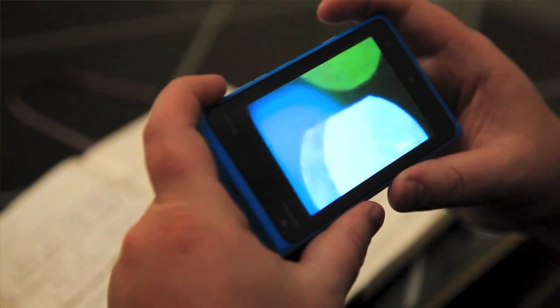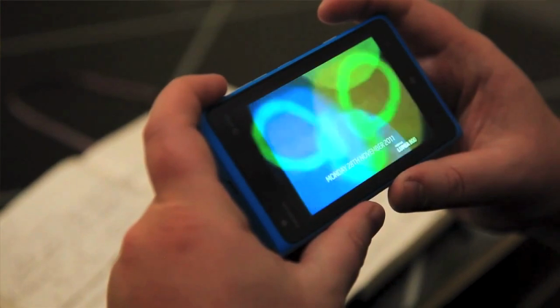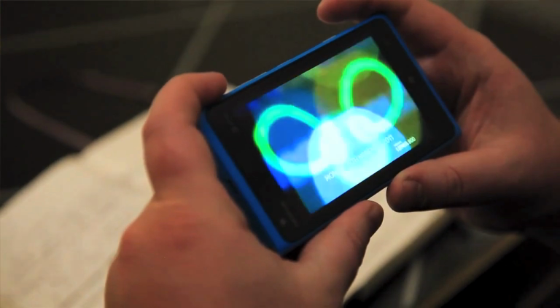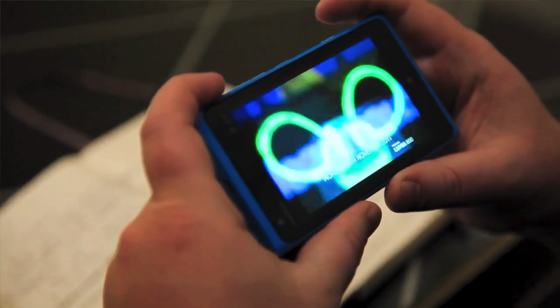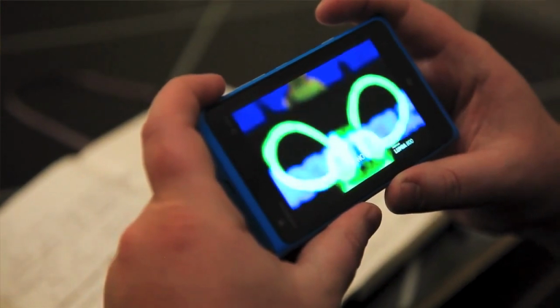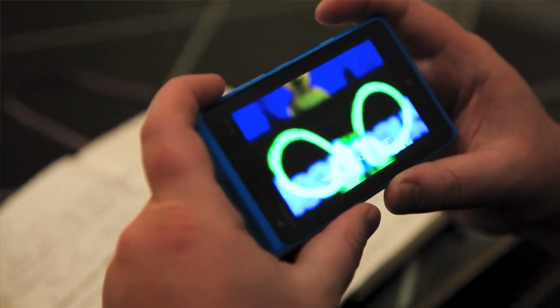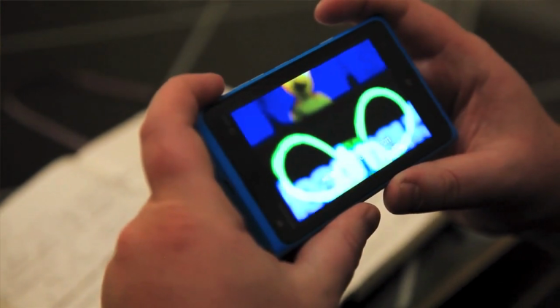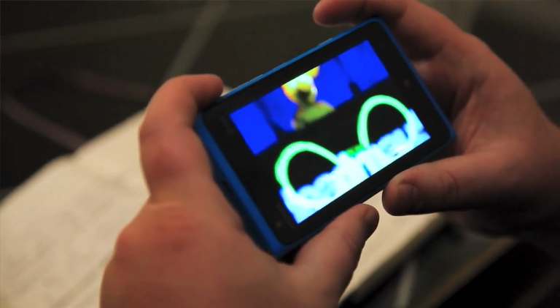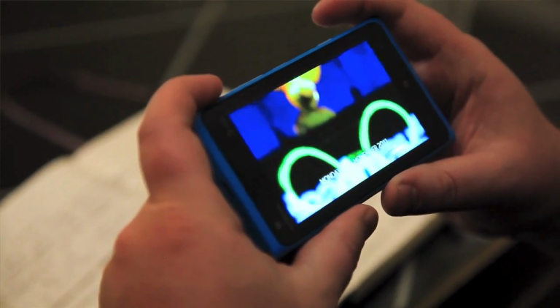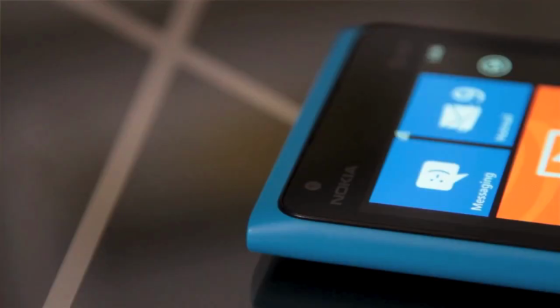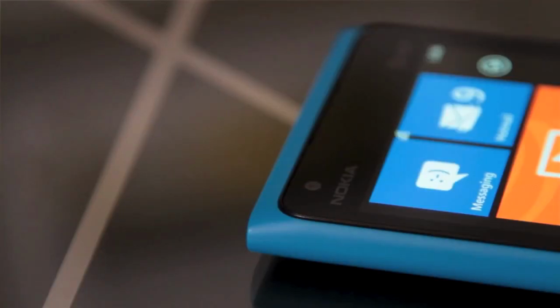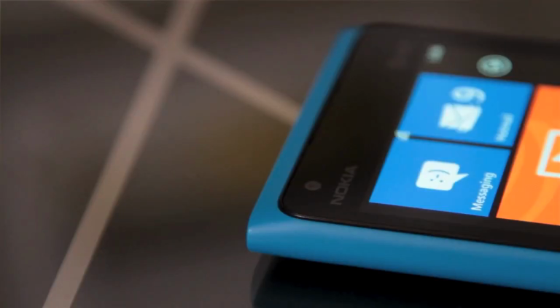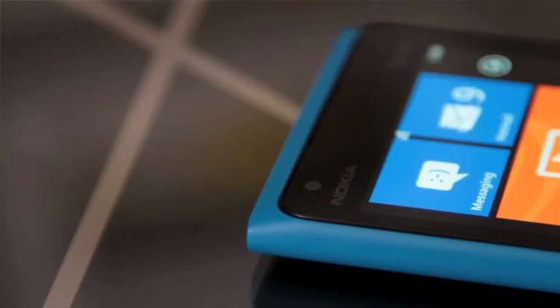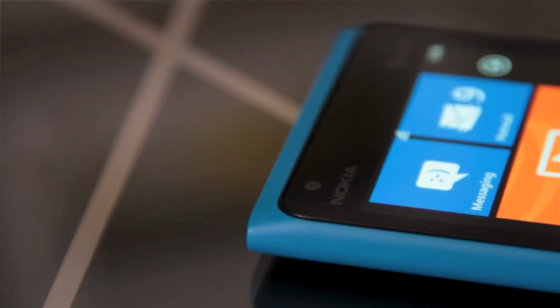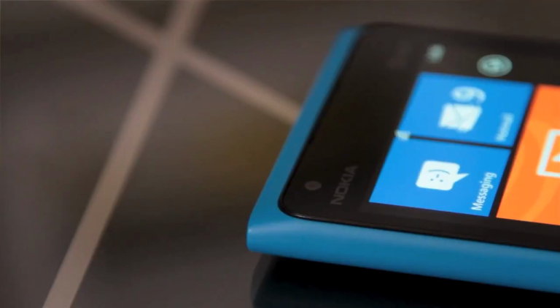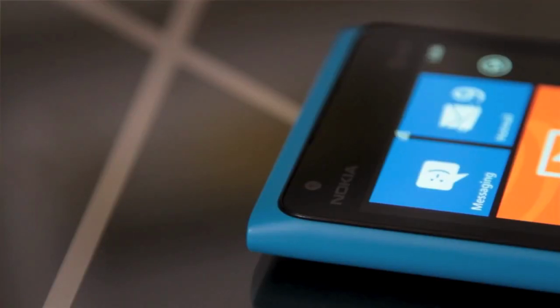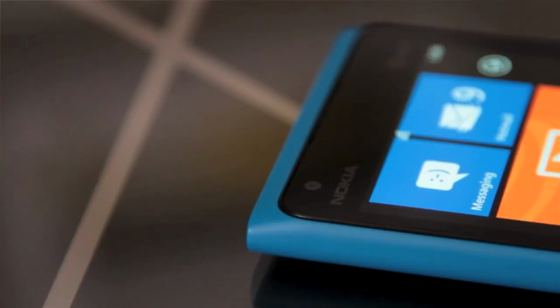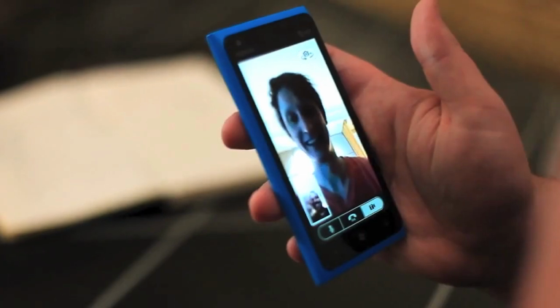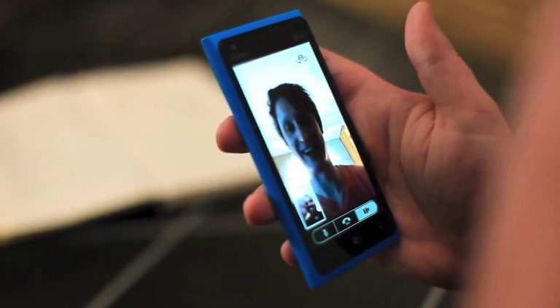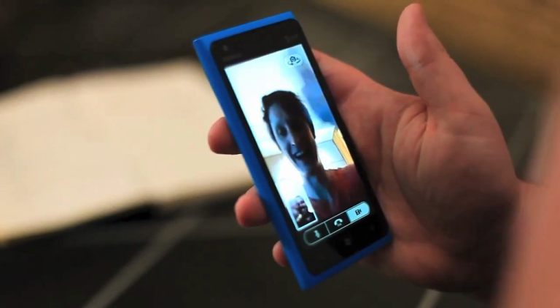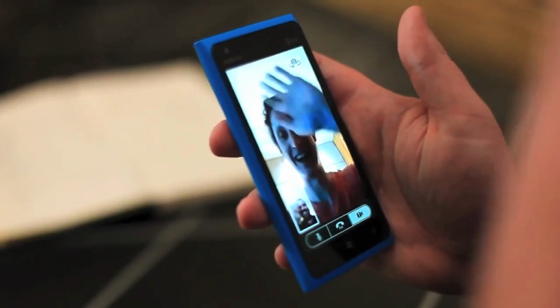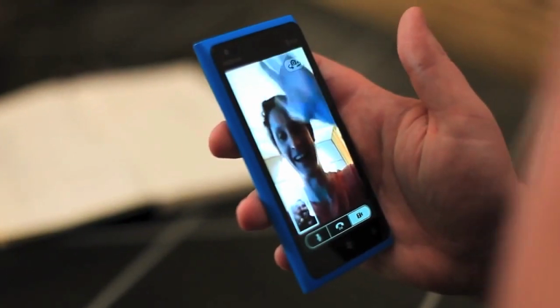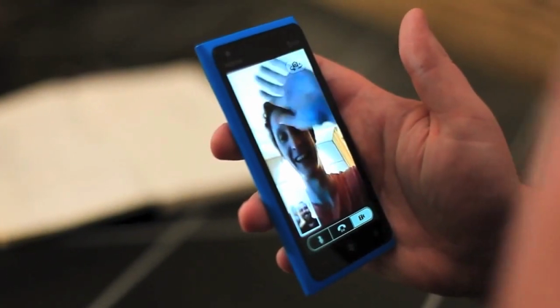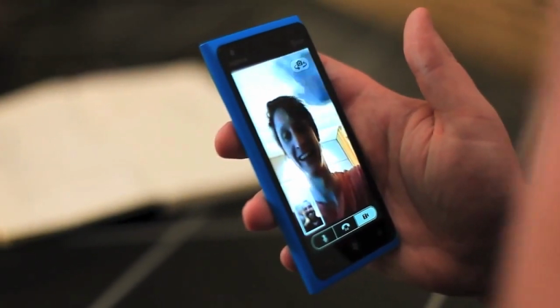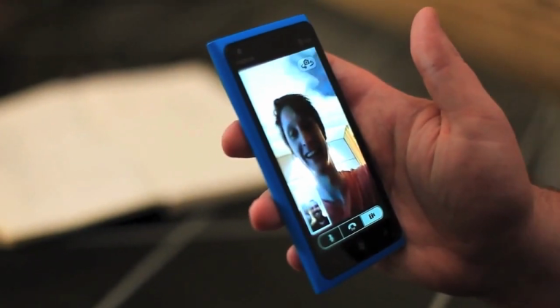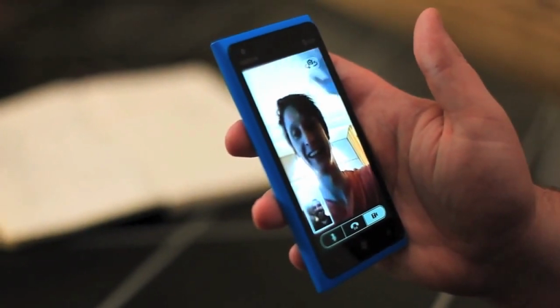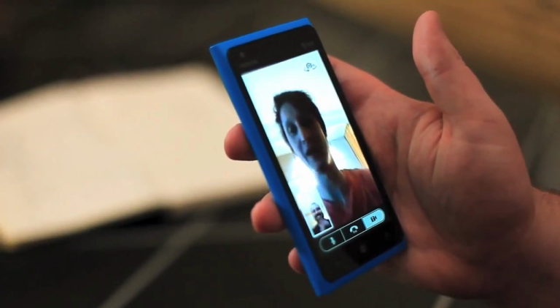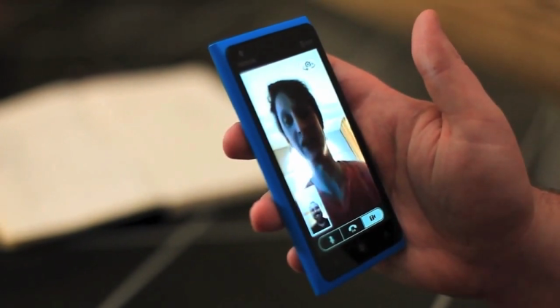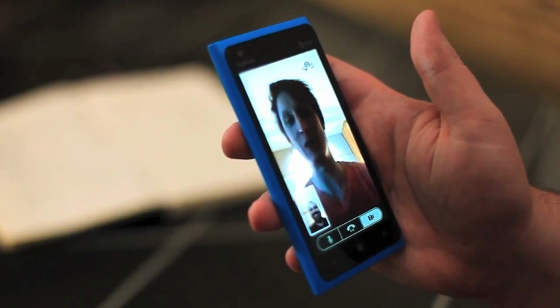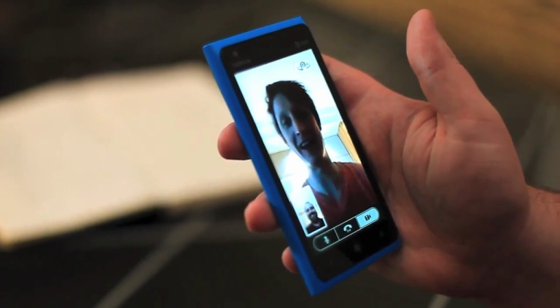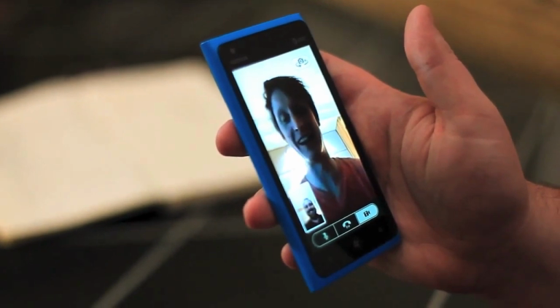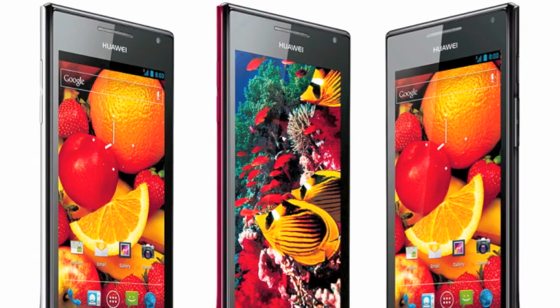The missing front video camera from the 800 is also now here, fitting in with Windows Phone Tango's video call support.